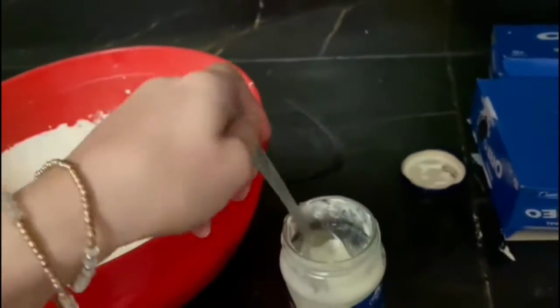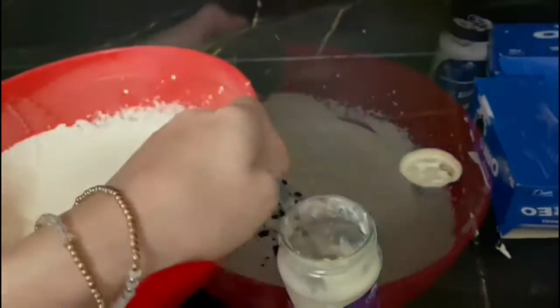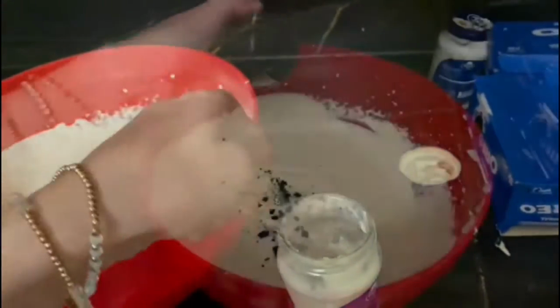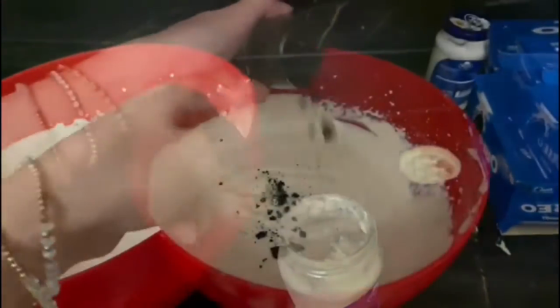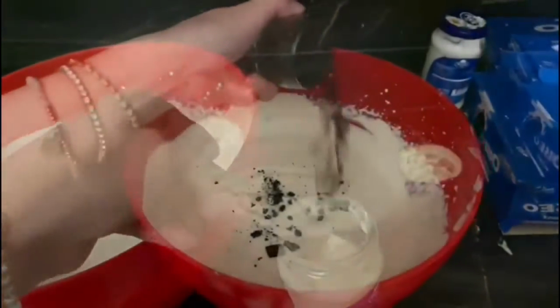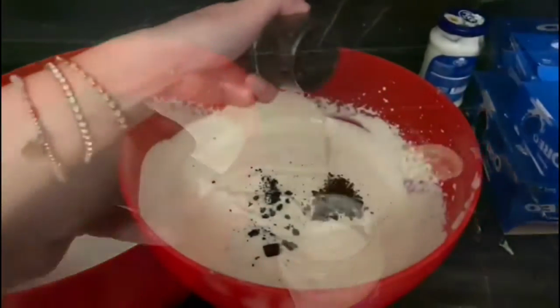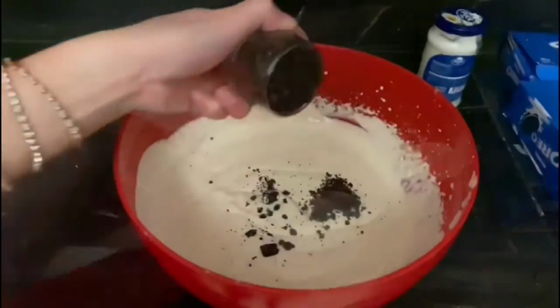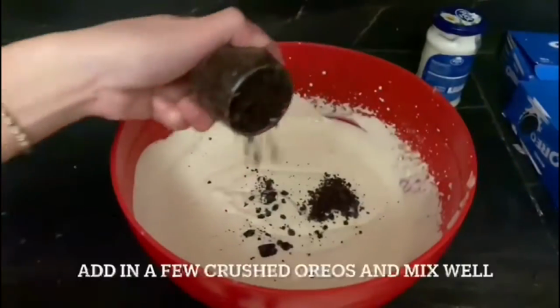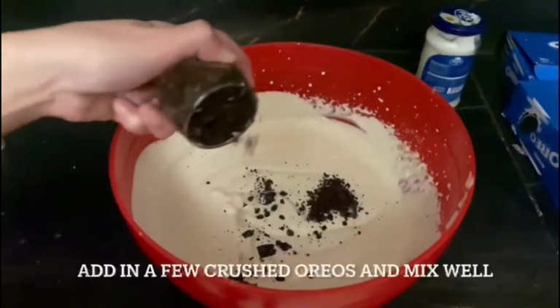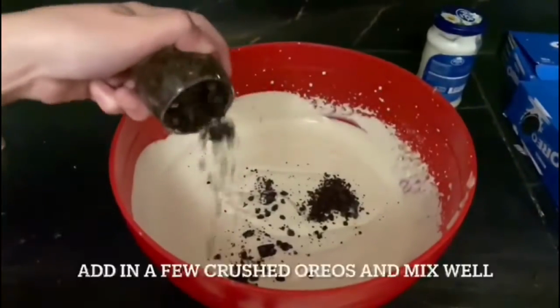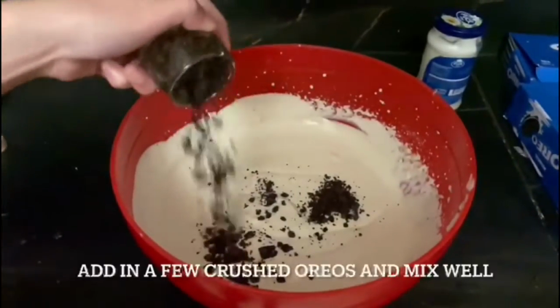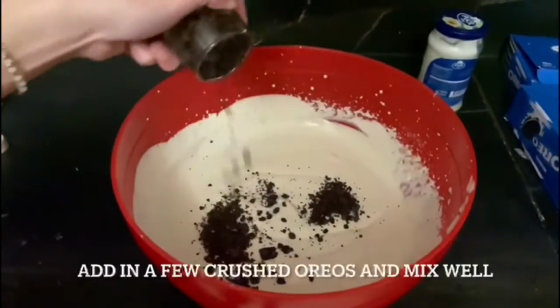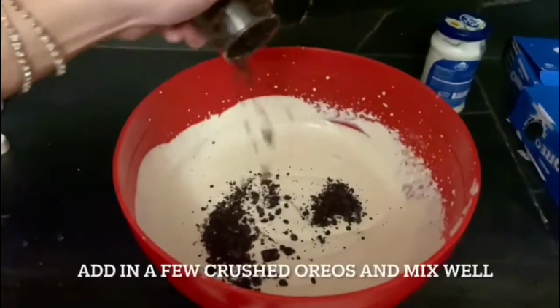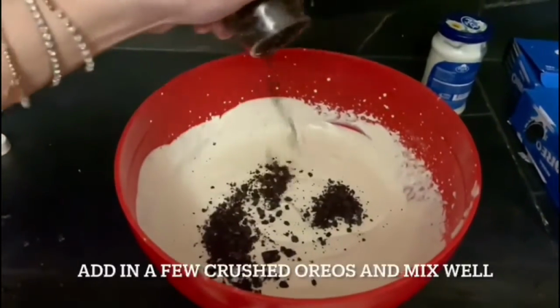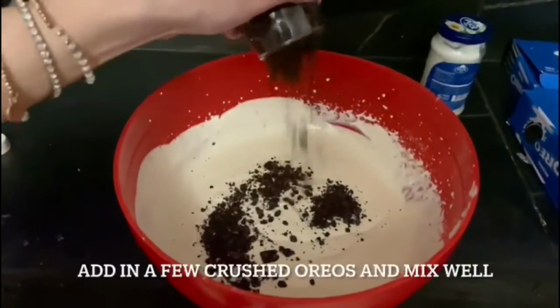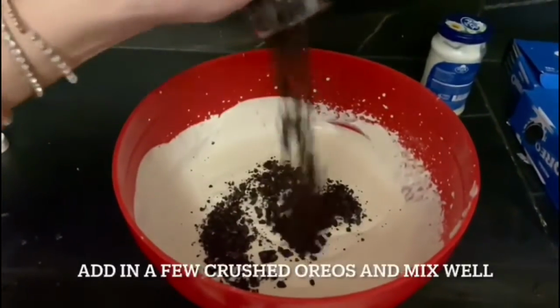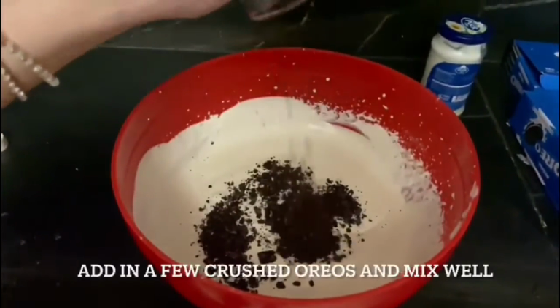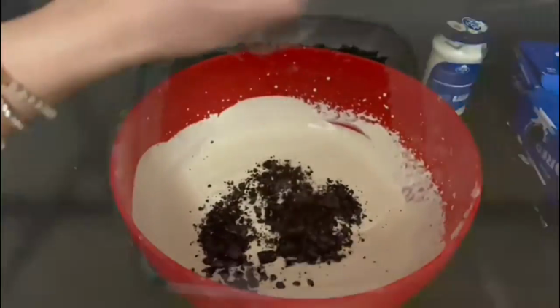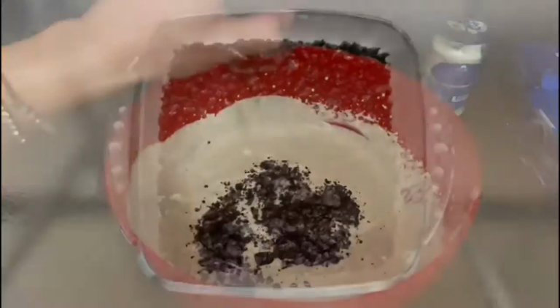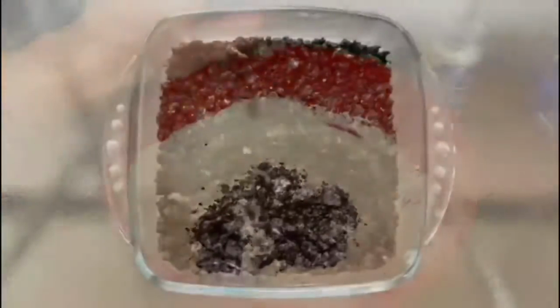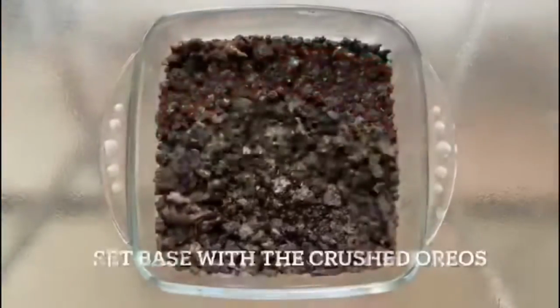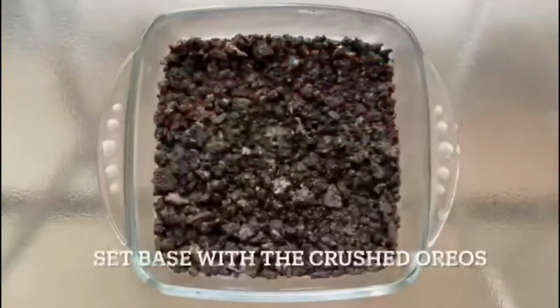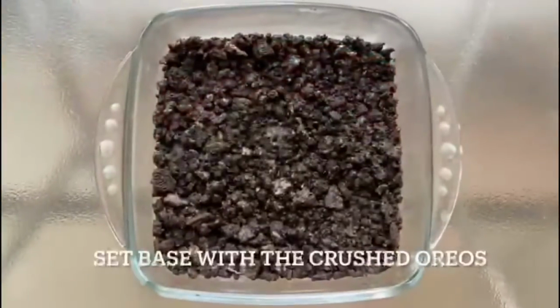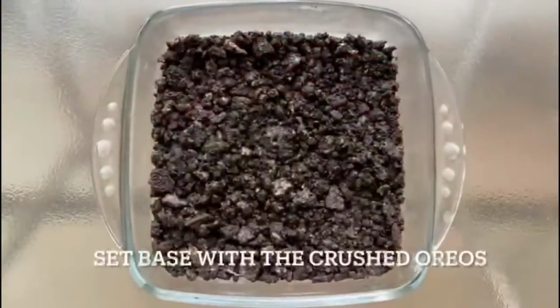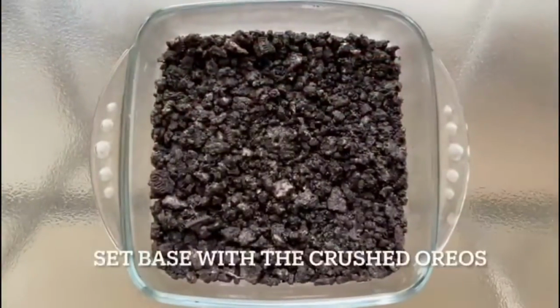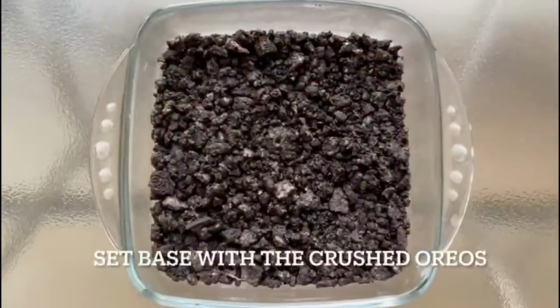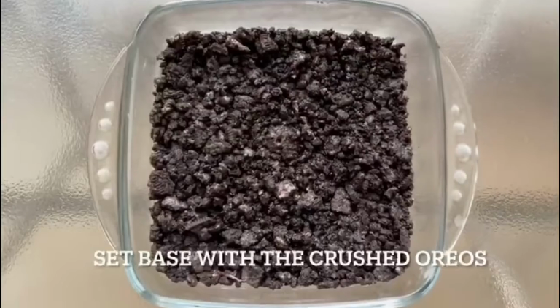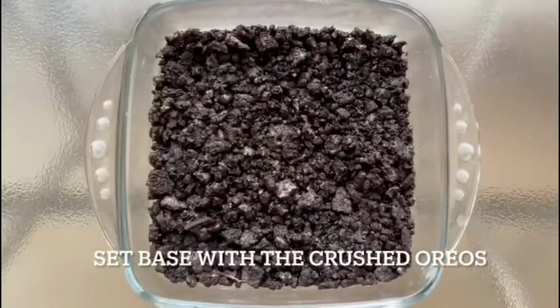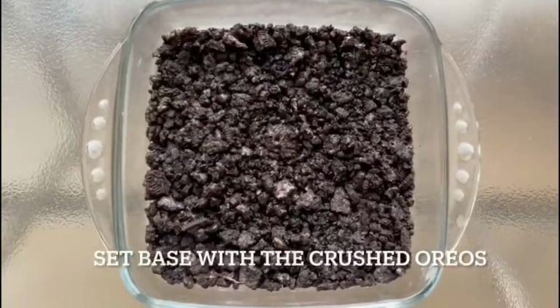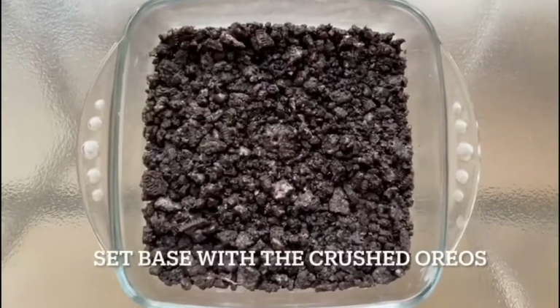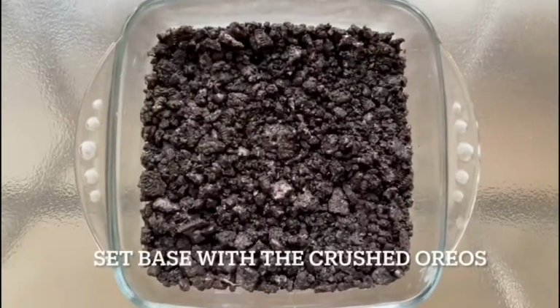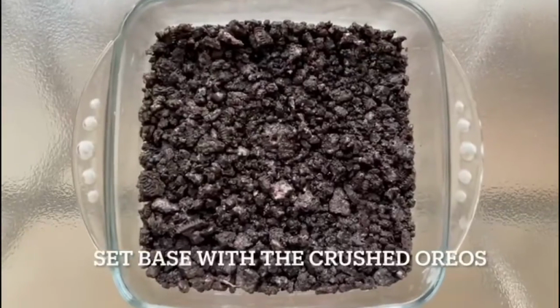After mixing everything properly, we'll be adding a few crushed Oreos to the mixture and then we'll mix again.